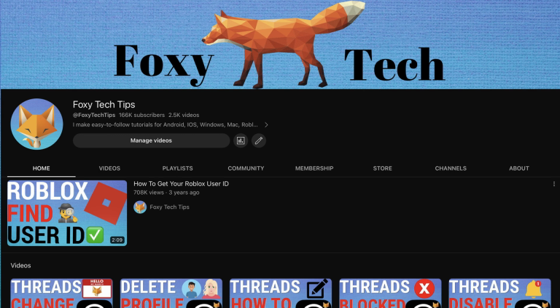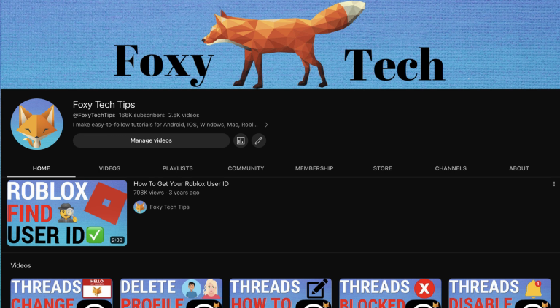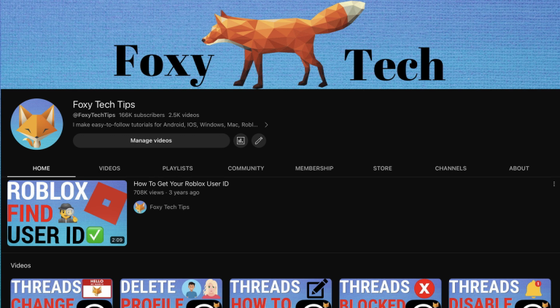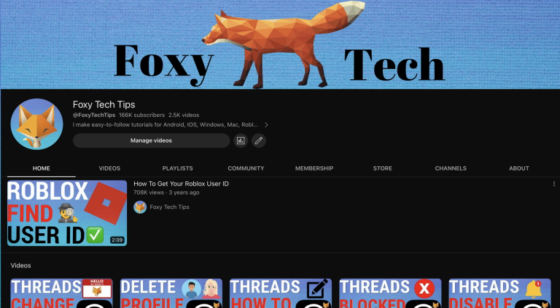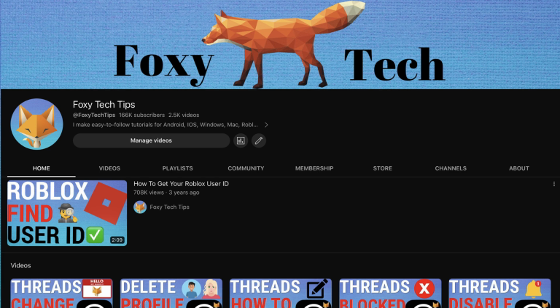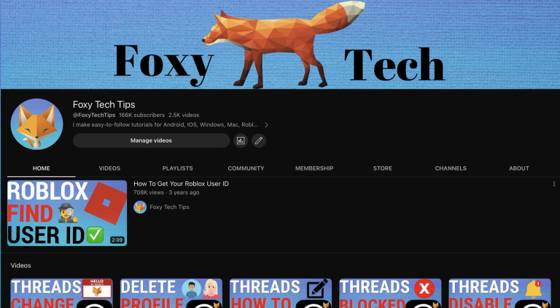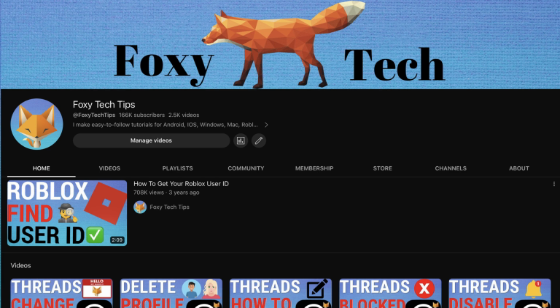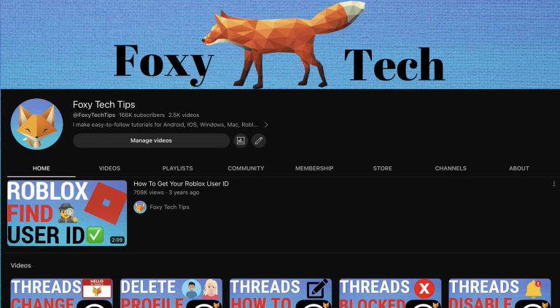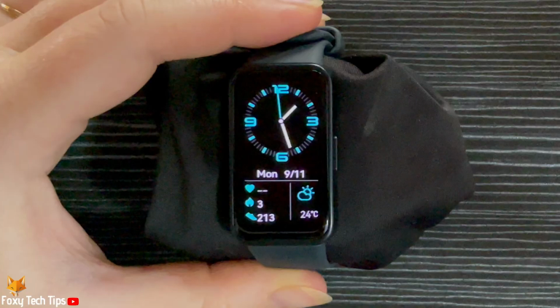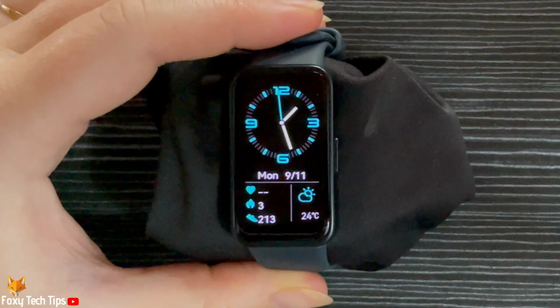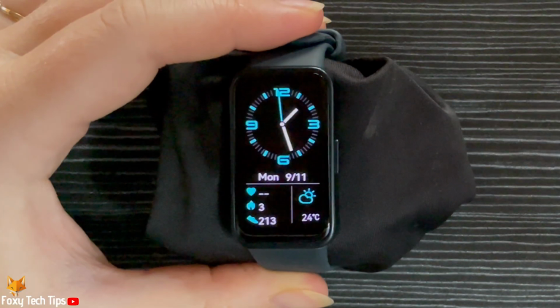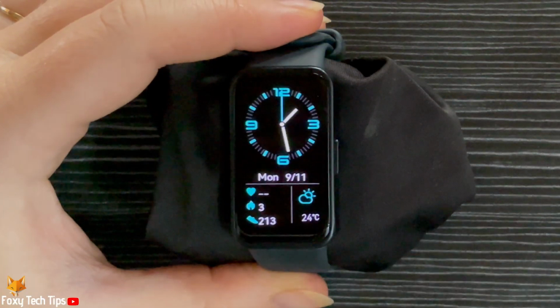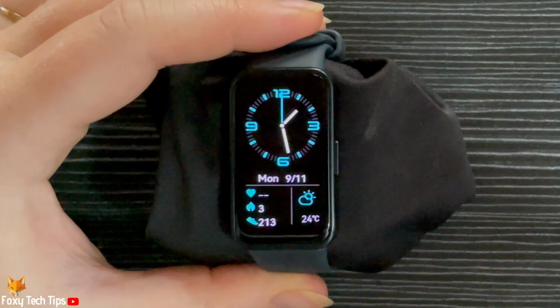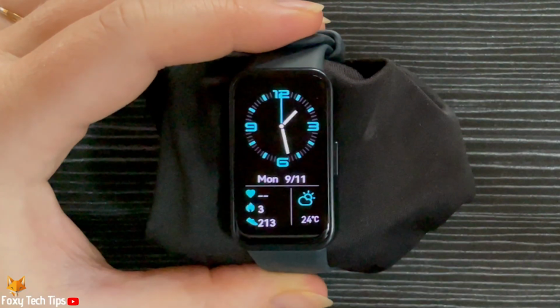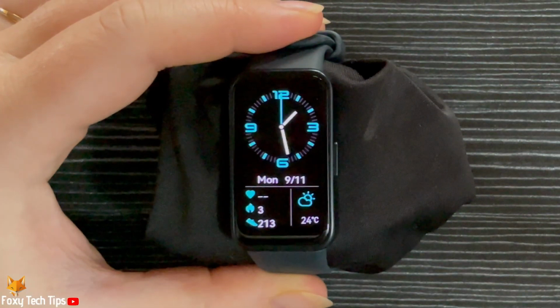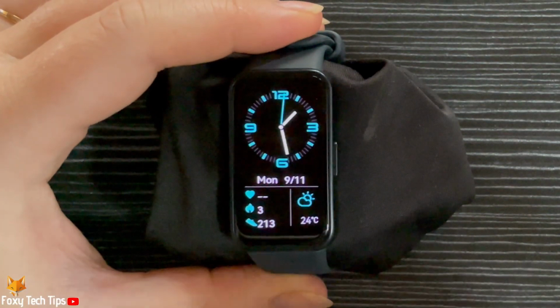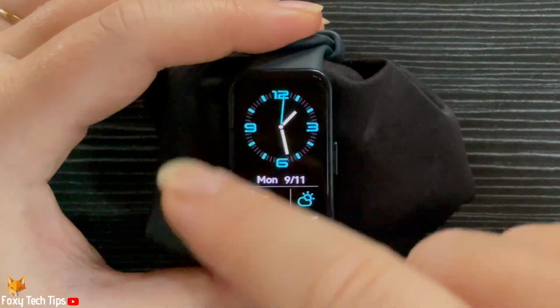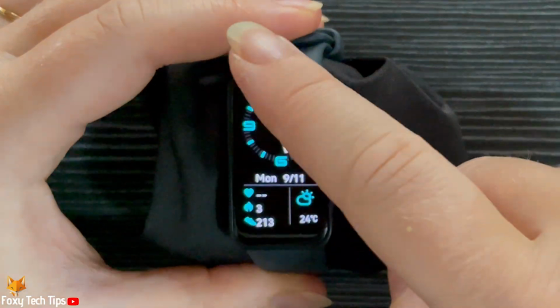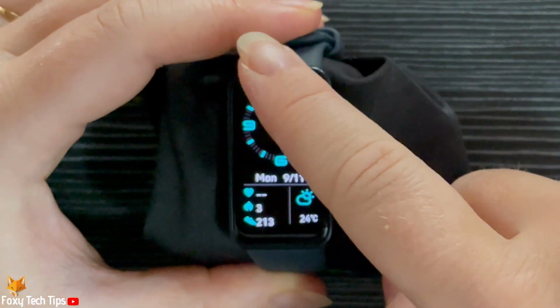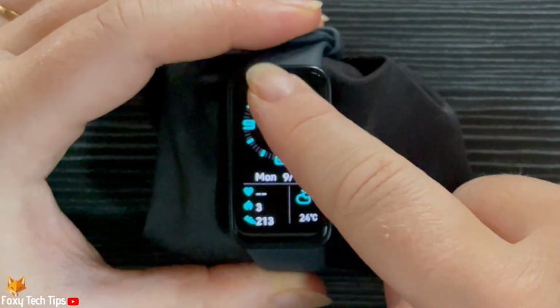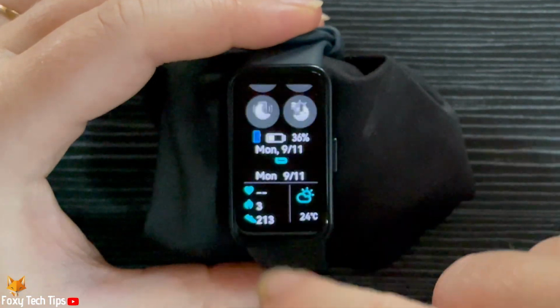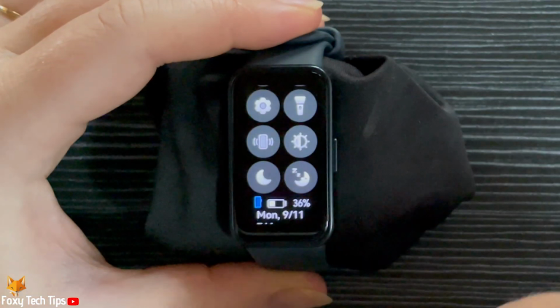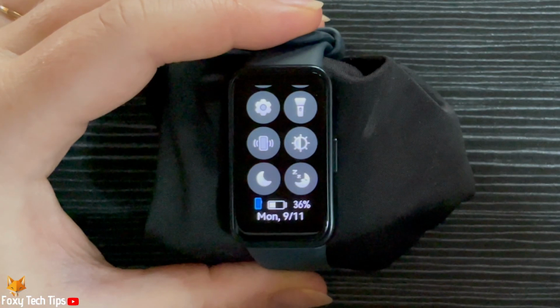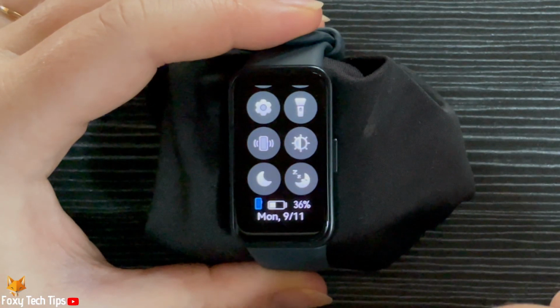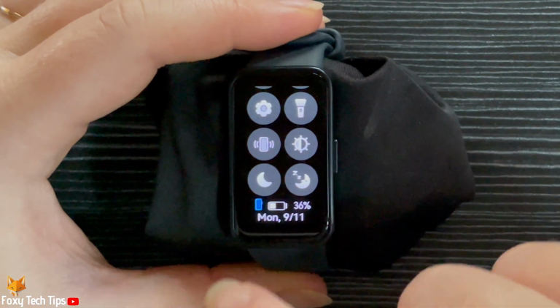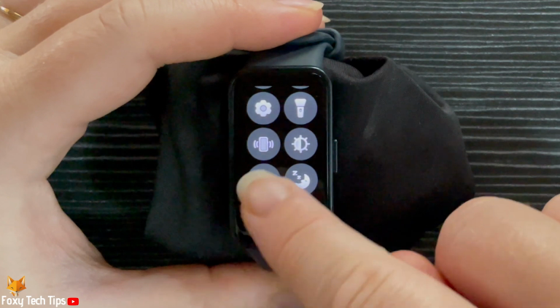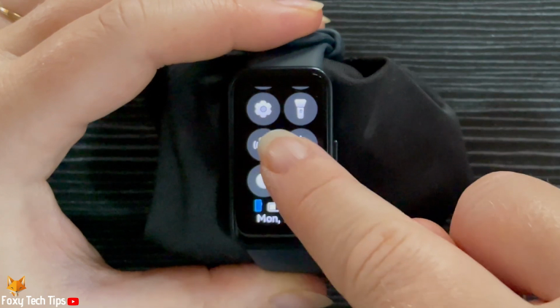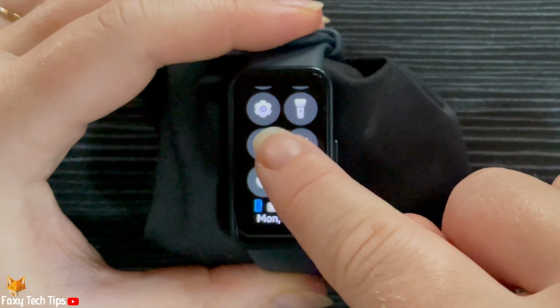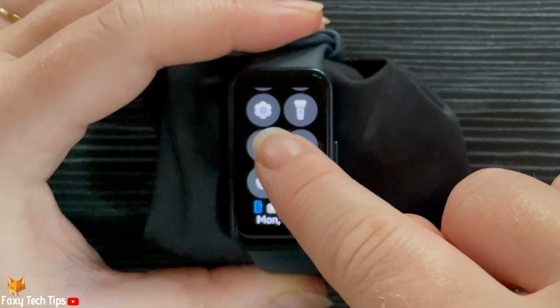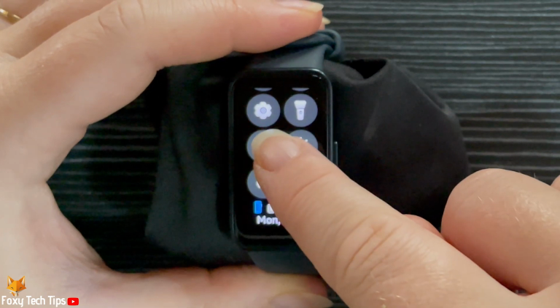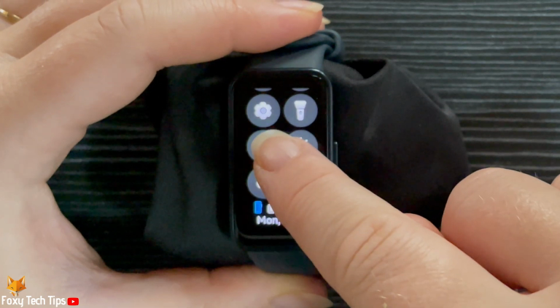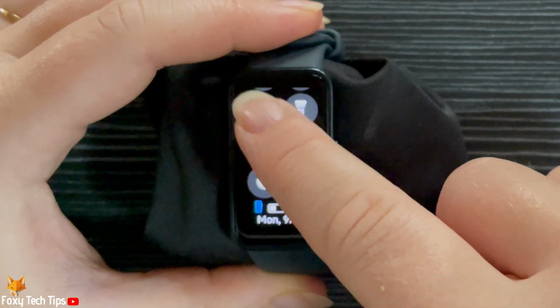Swipe down from the top of the watch's home screen to open the control panel, then tap the settings cog to open the settings.